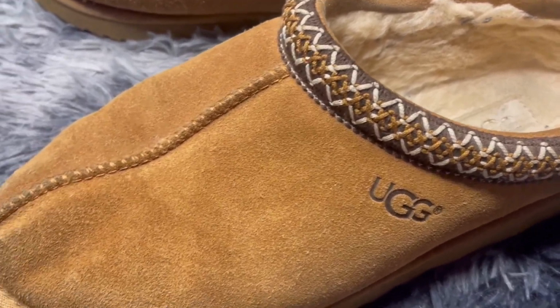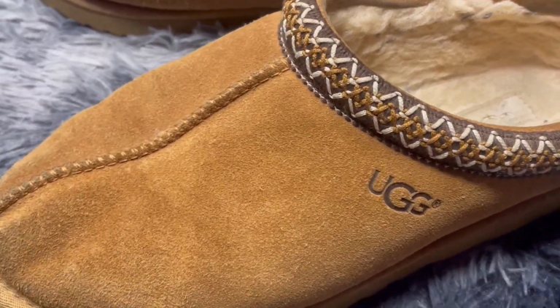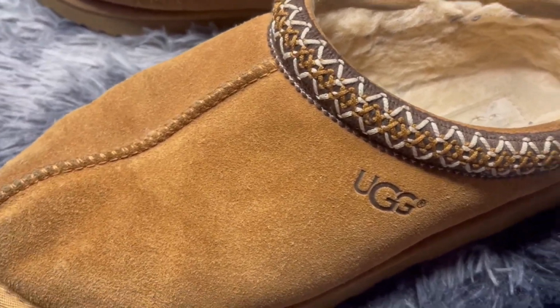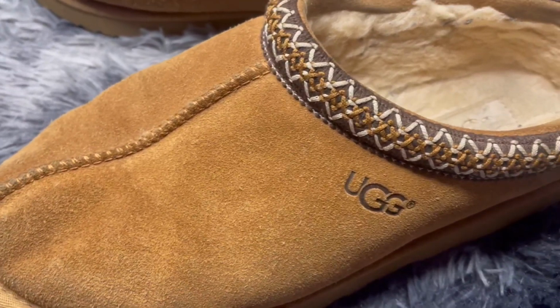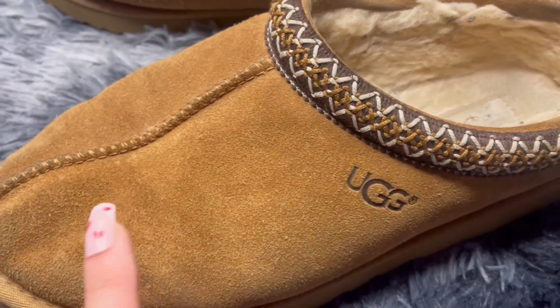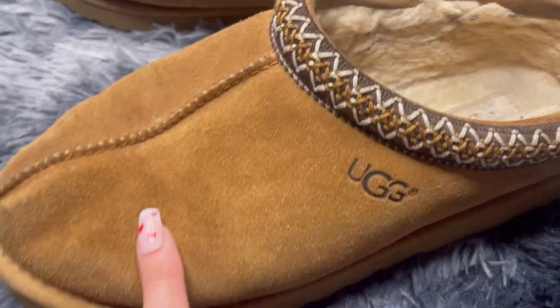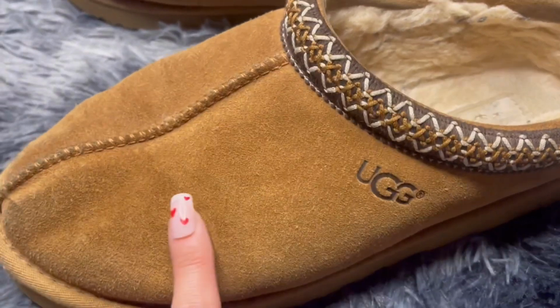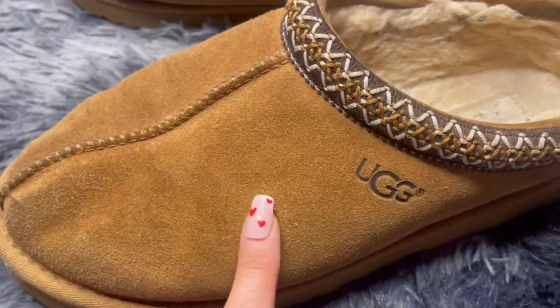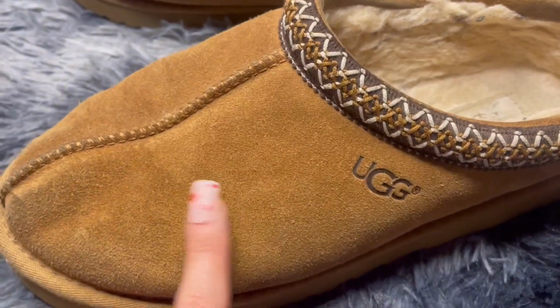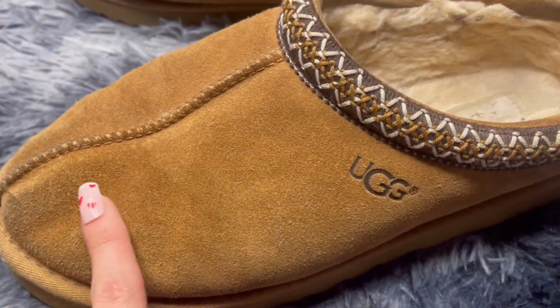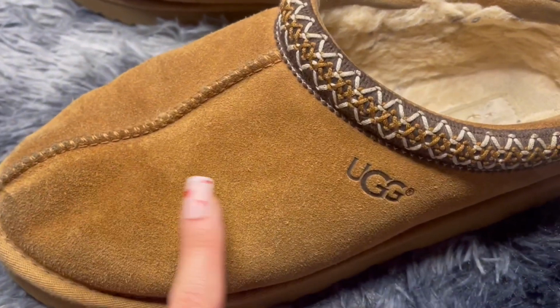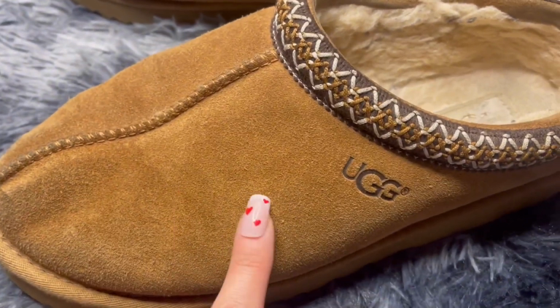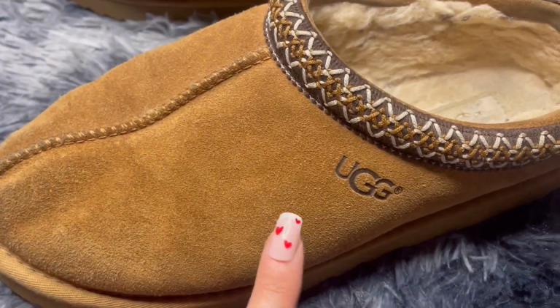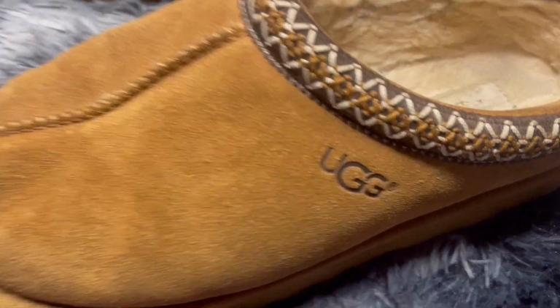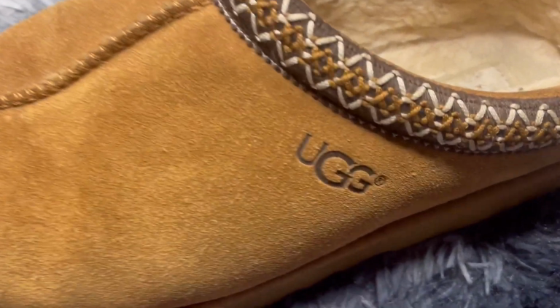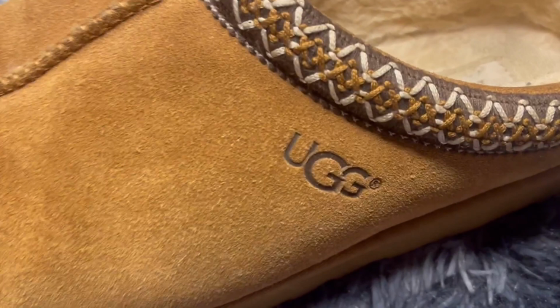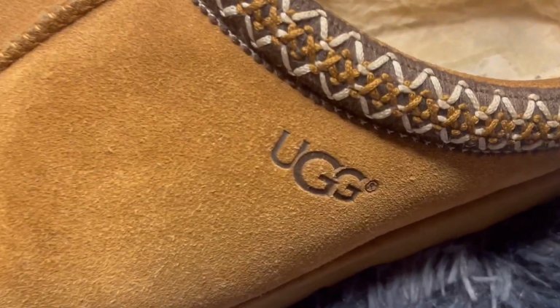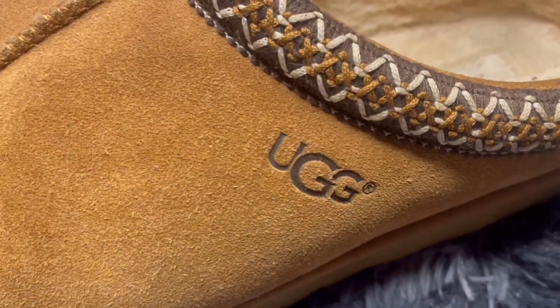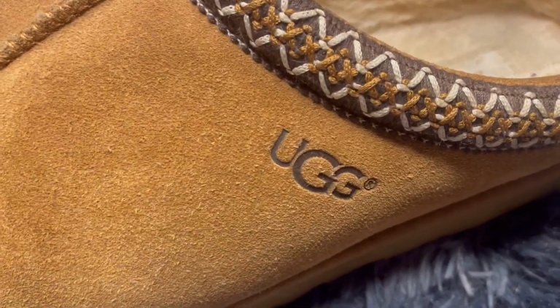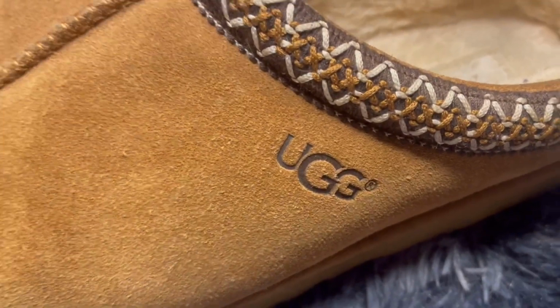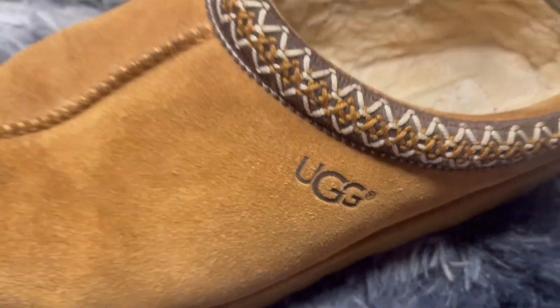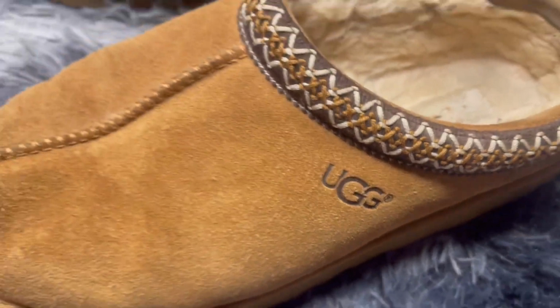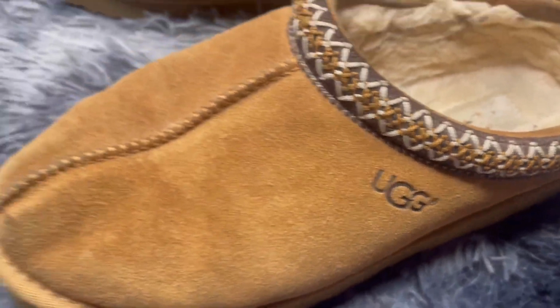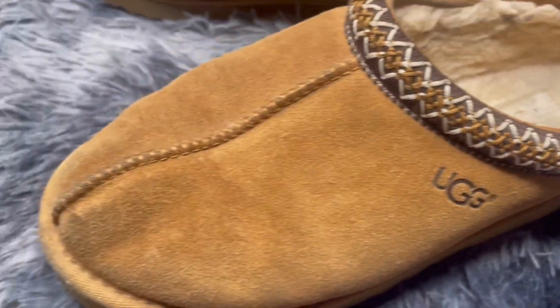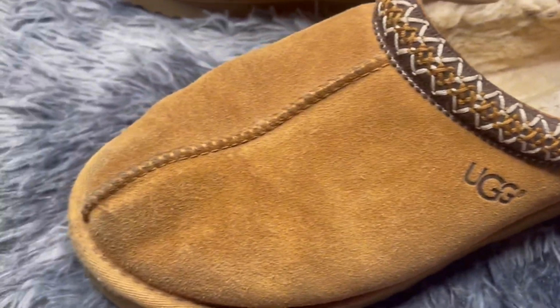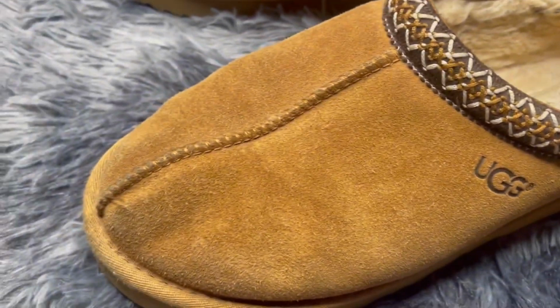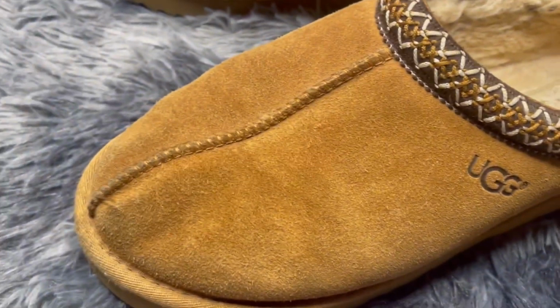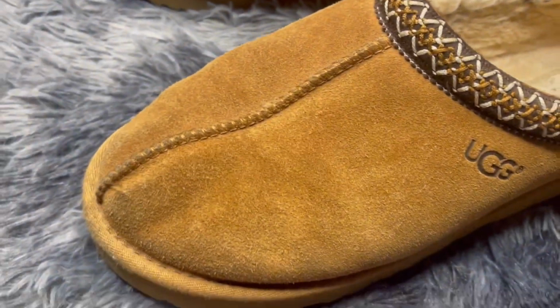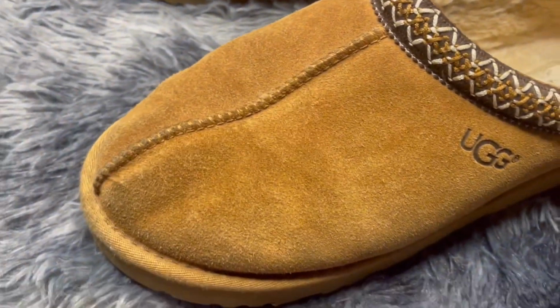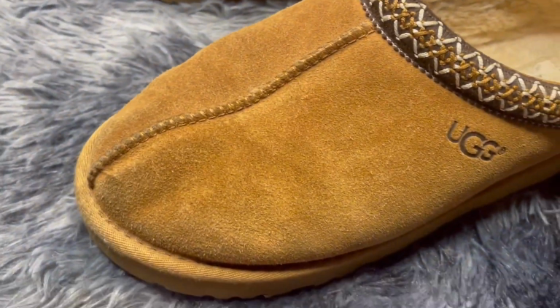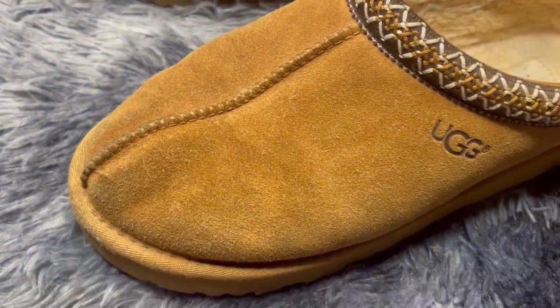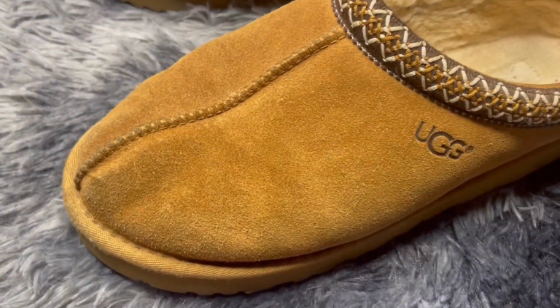Really nice, real suede UGG with the logo there. Really comfortable, really warm.